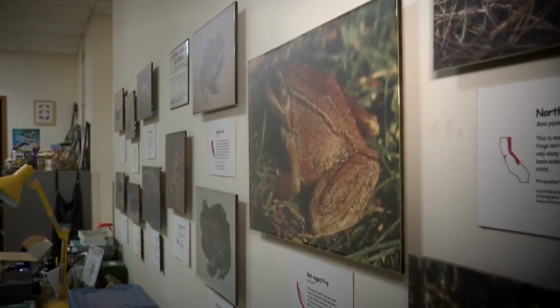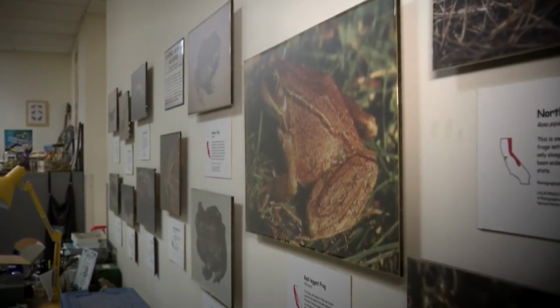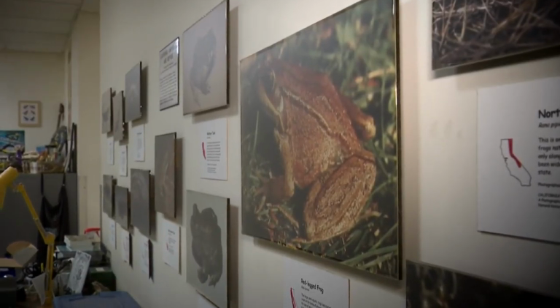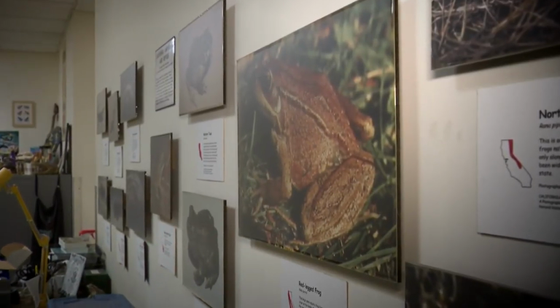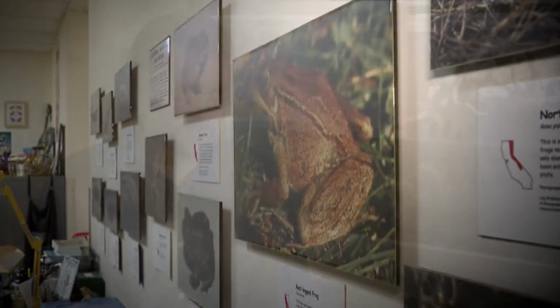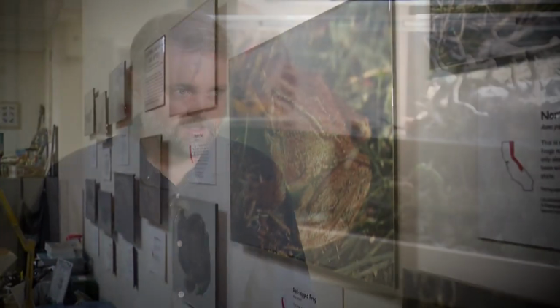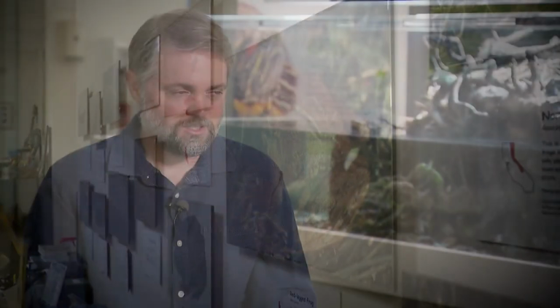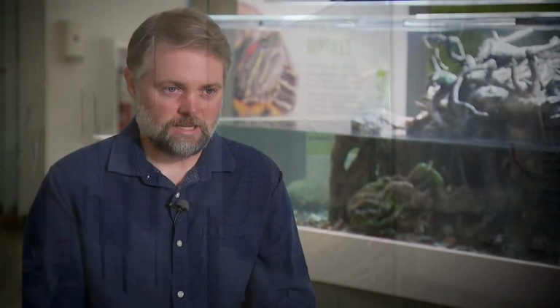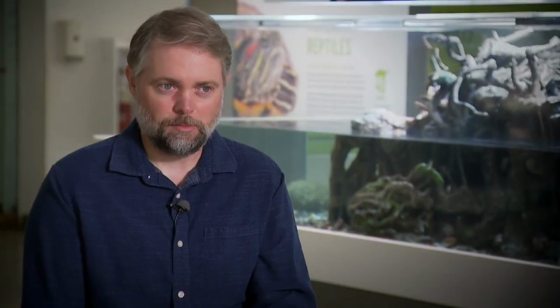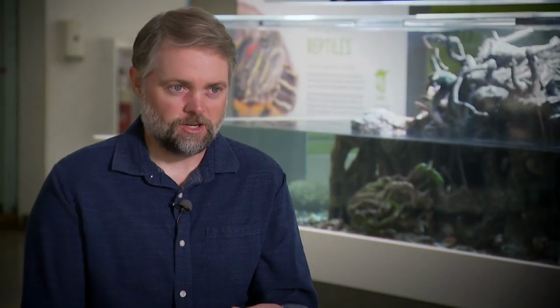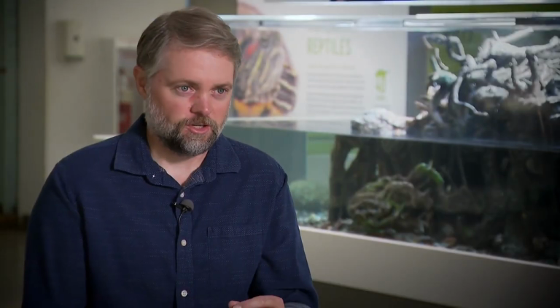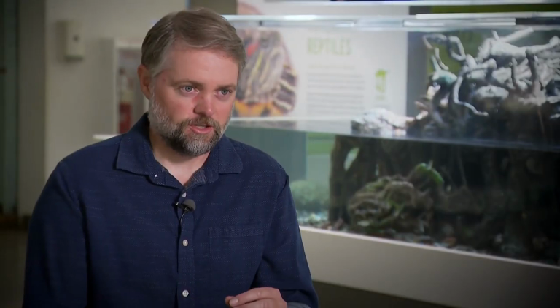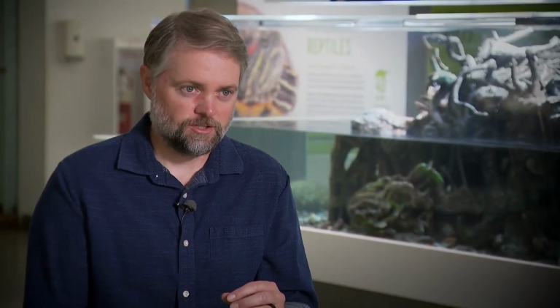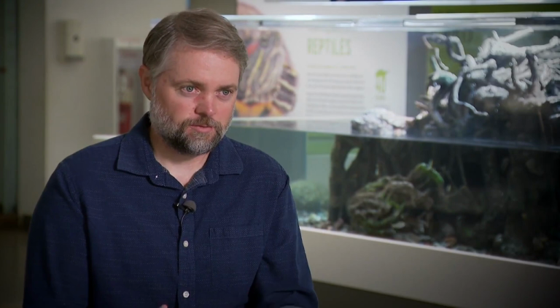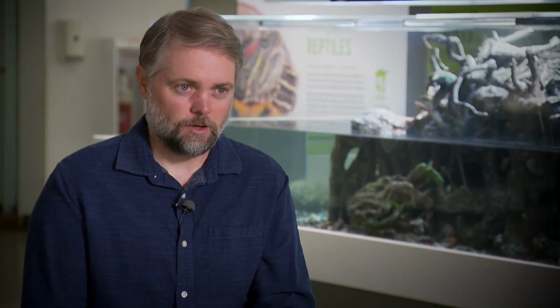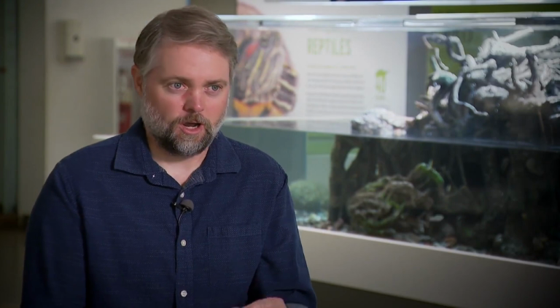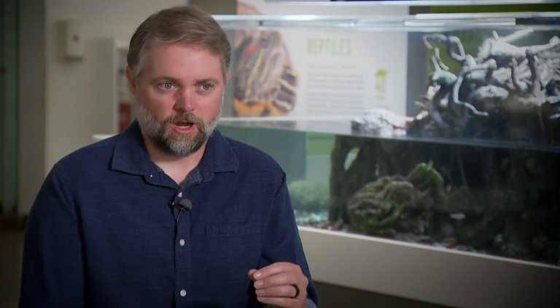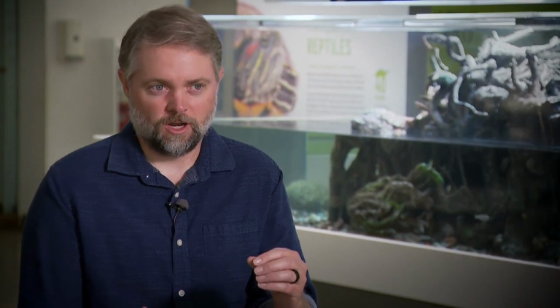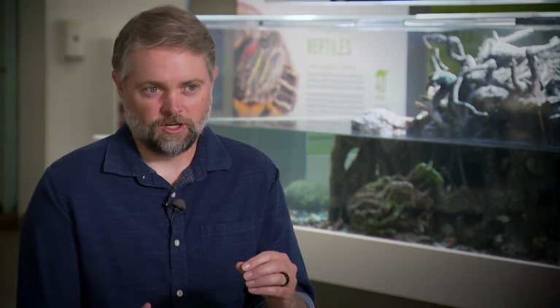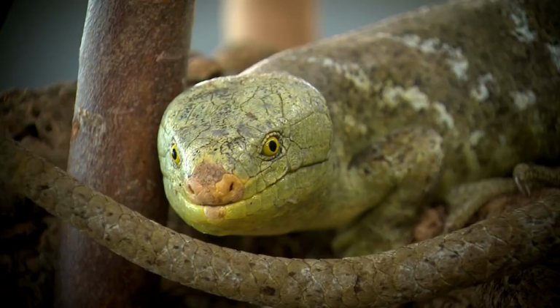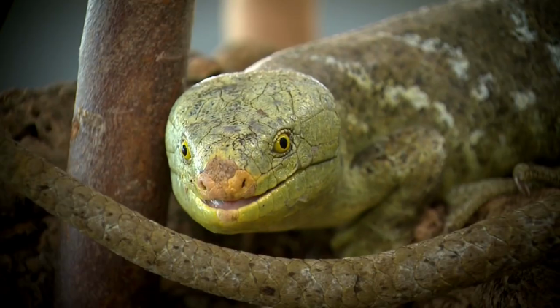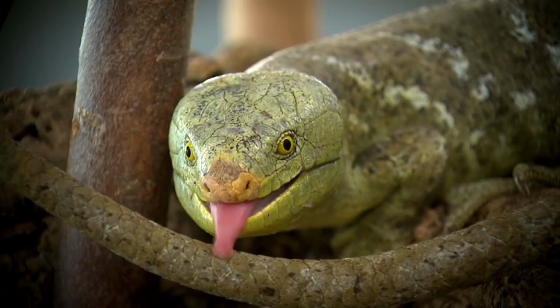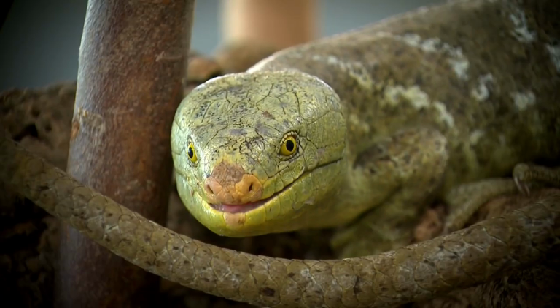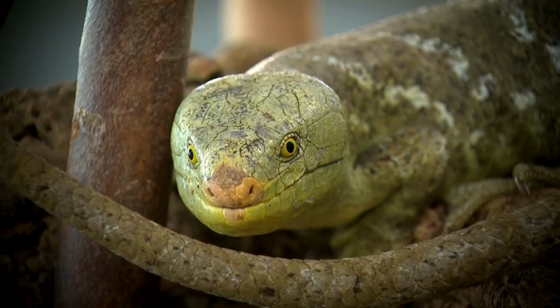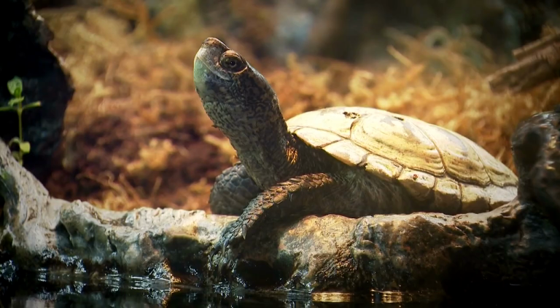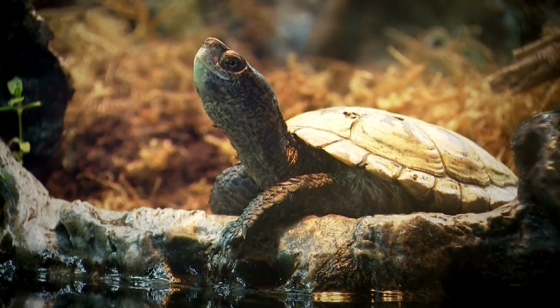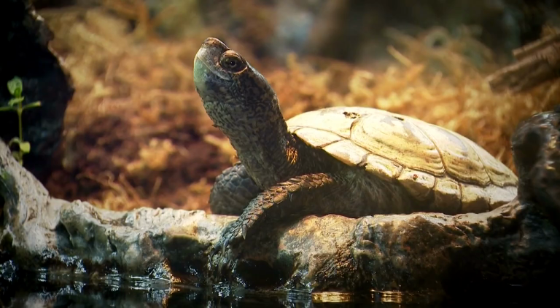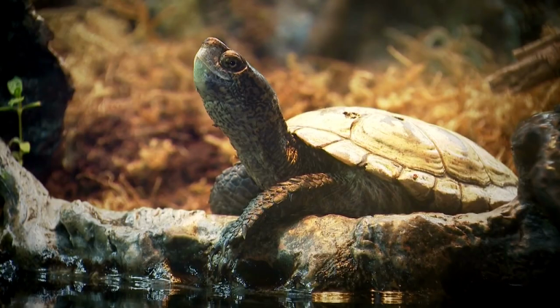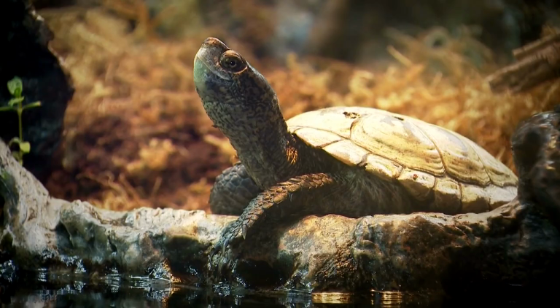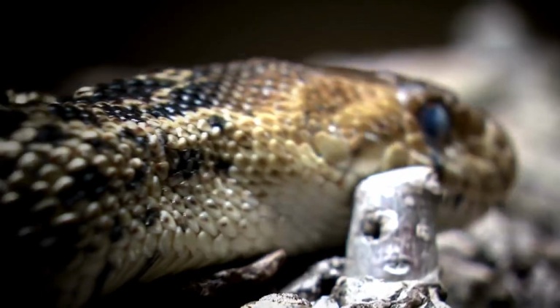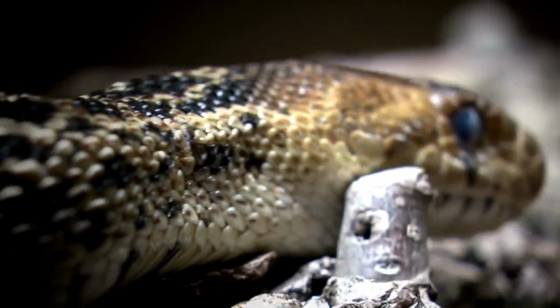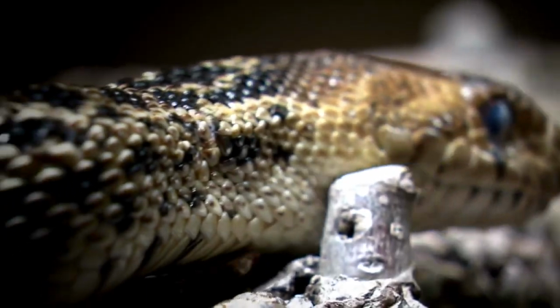That includes salamanders, frogs, lizards, turtles, and snakes.